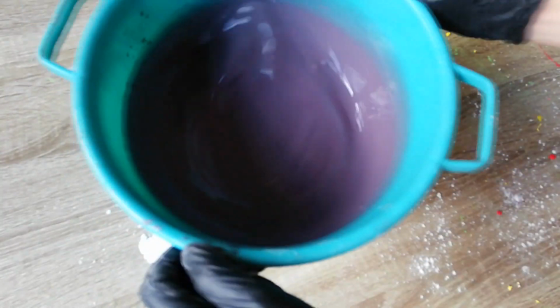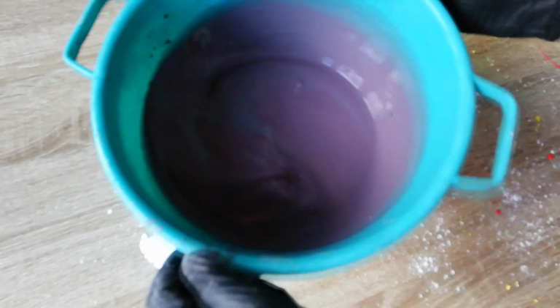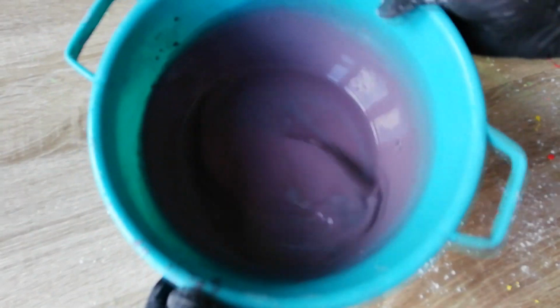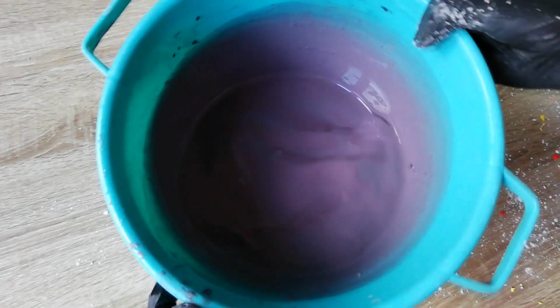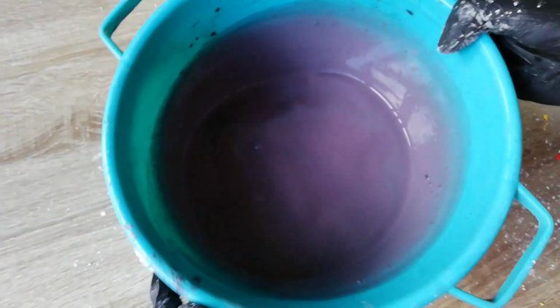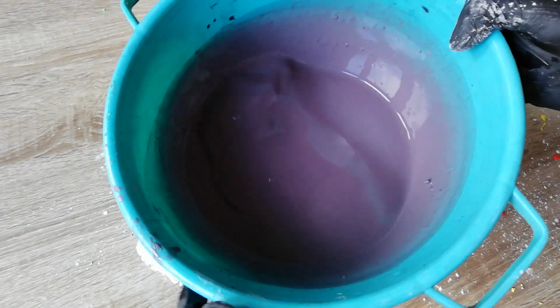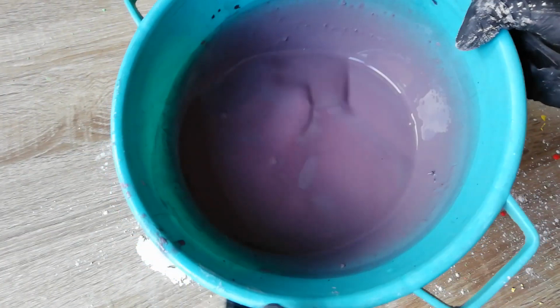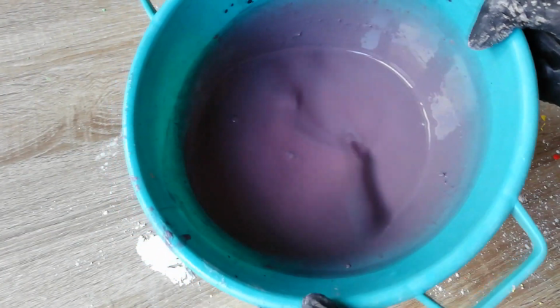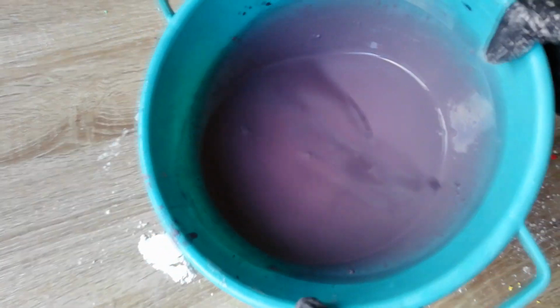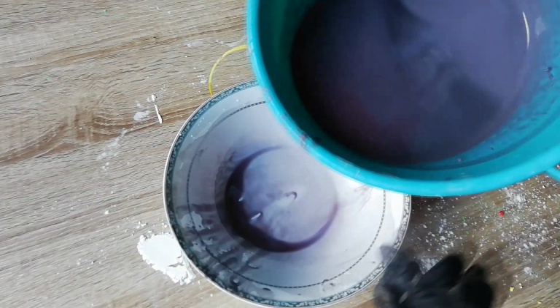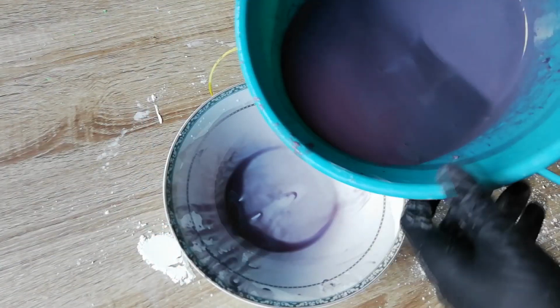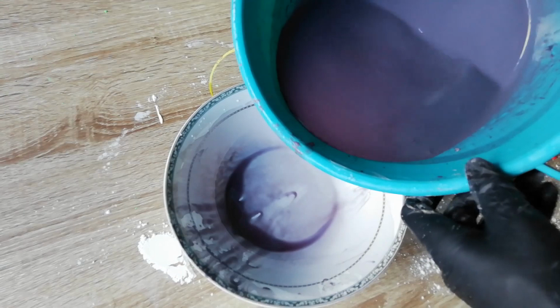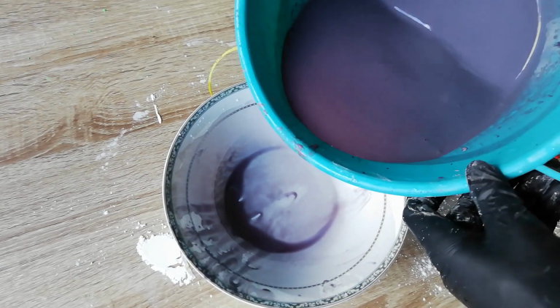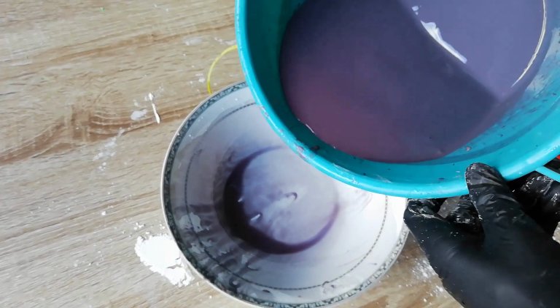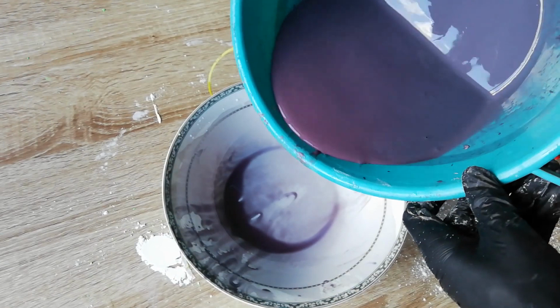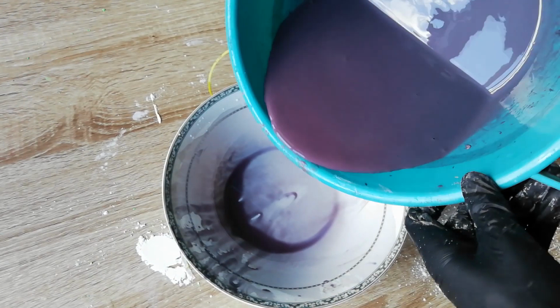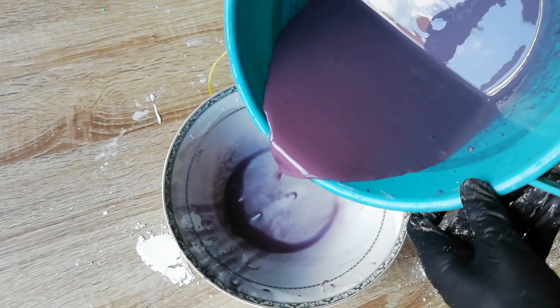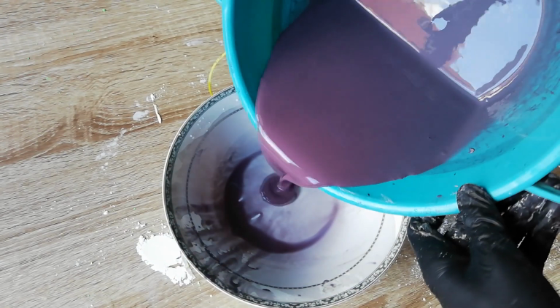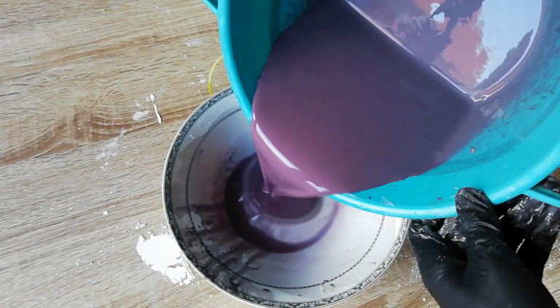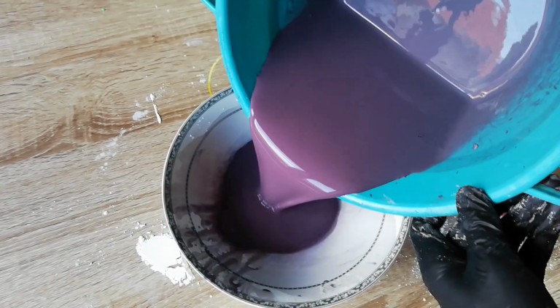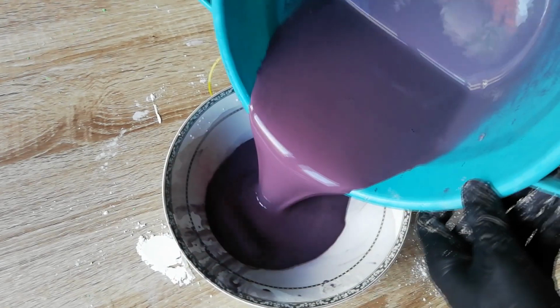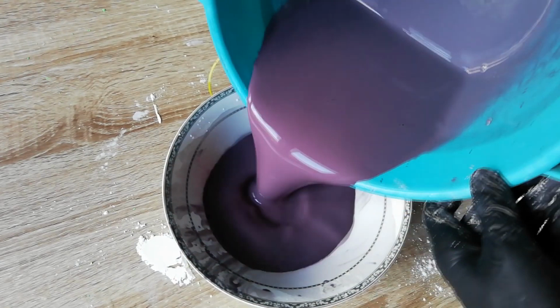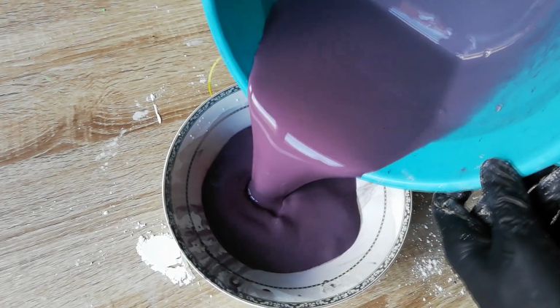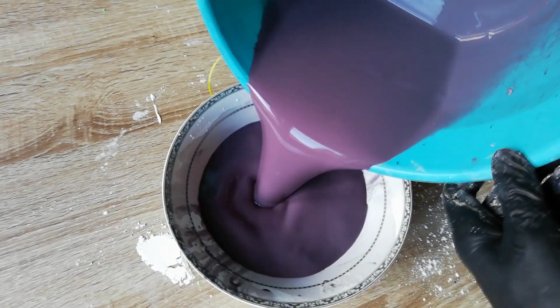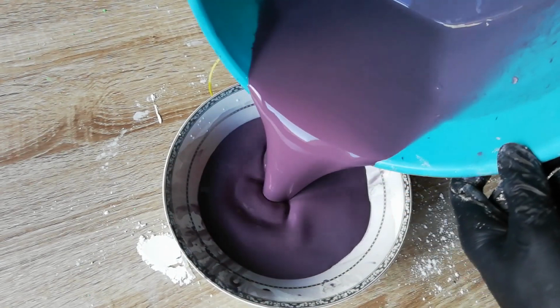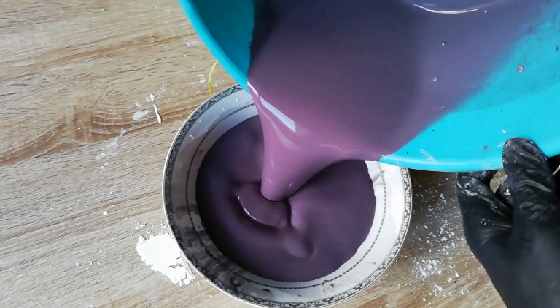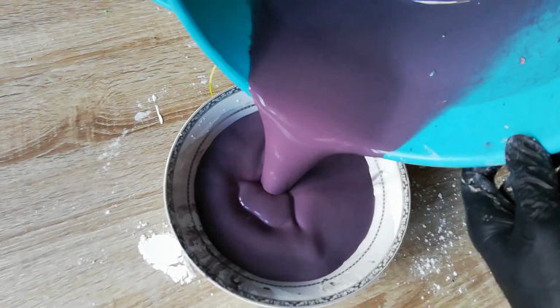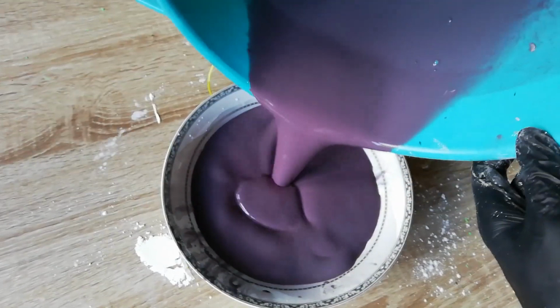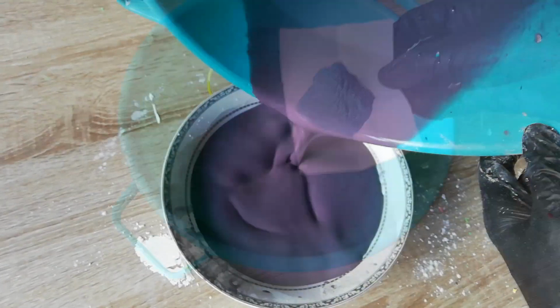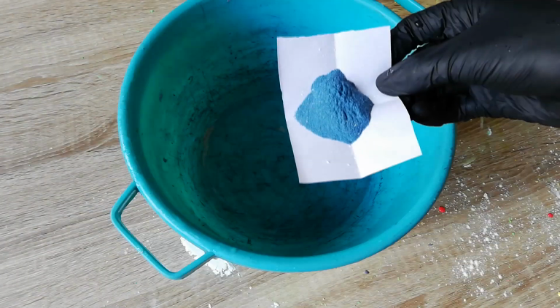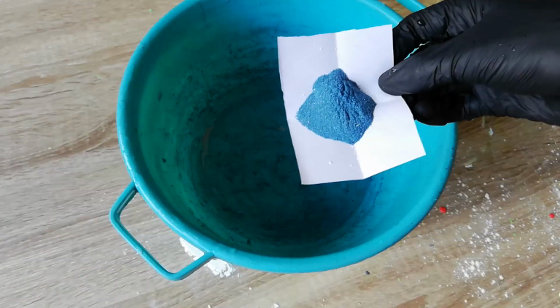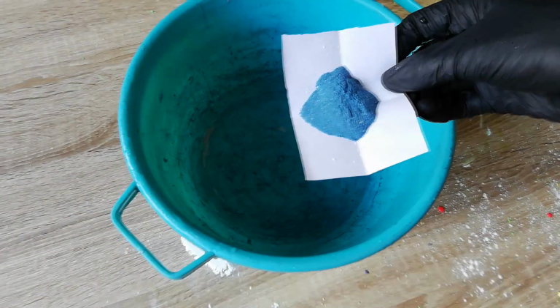This is a much better process. I'll put it back so I can make another mix — the blue one.